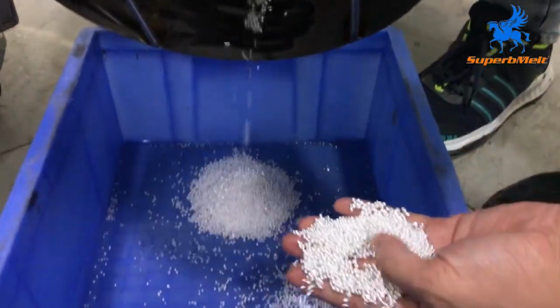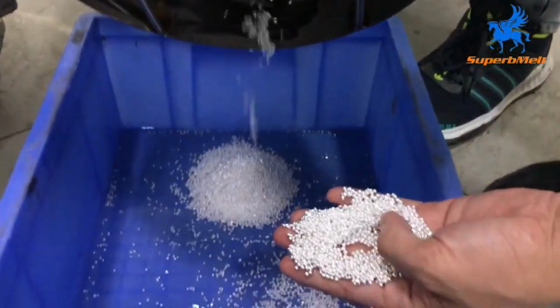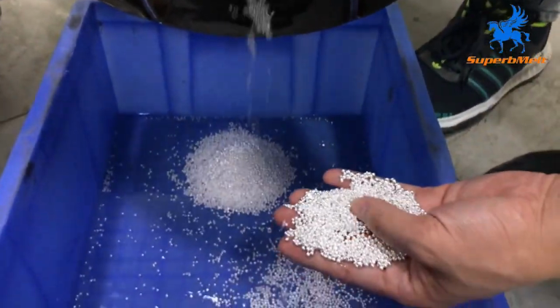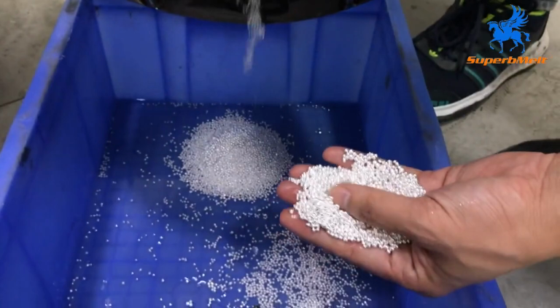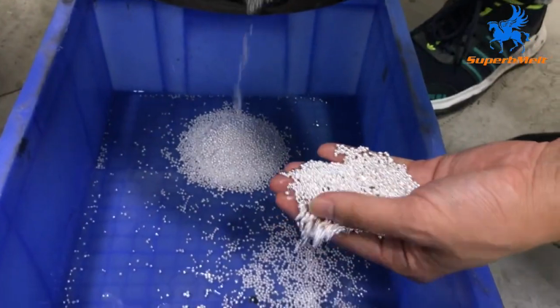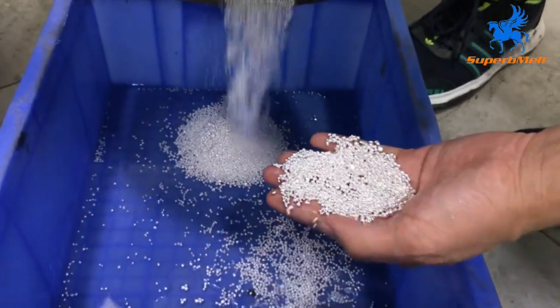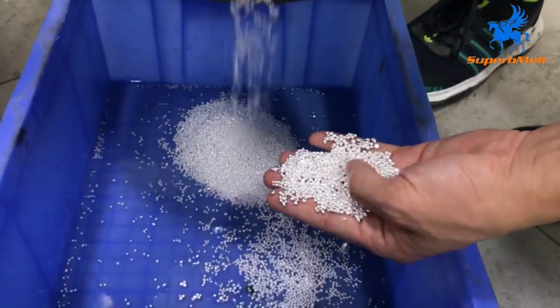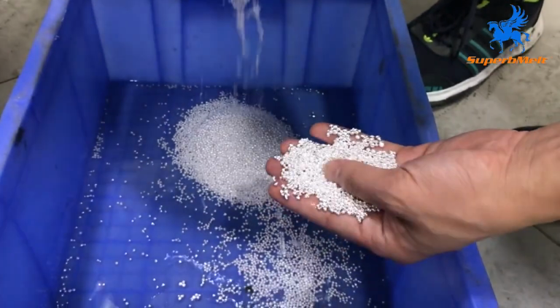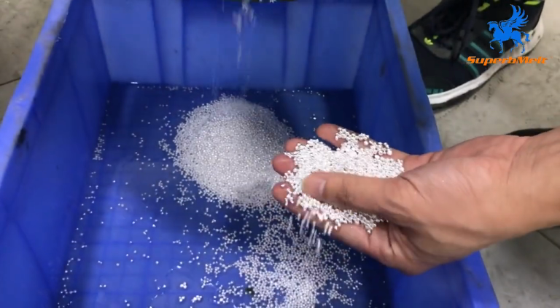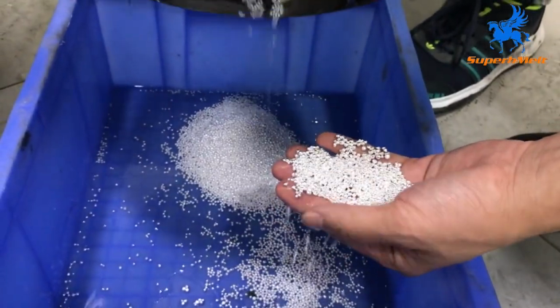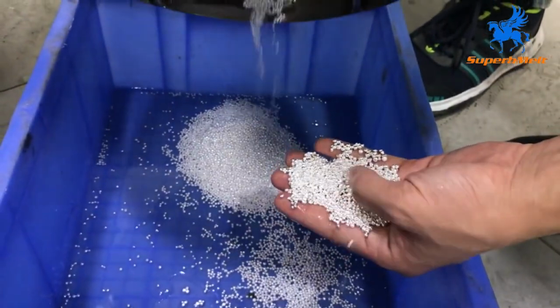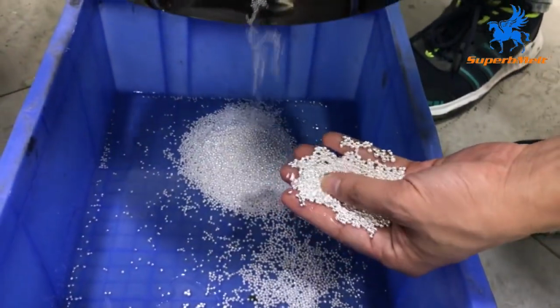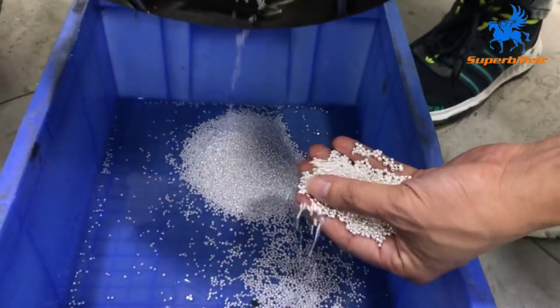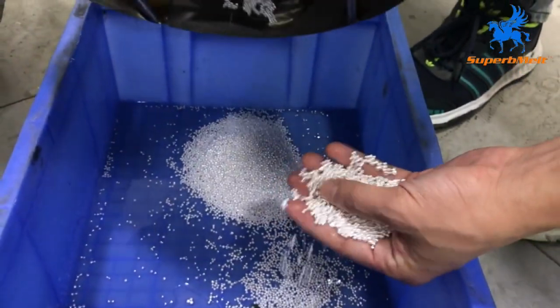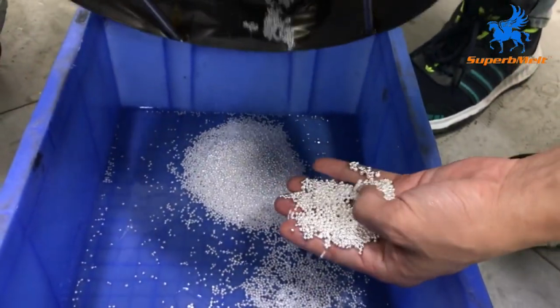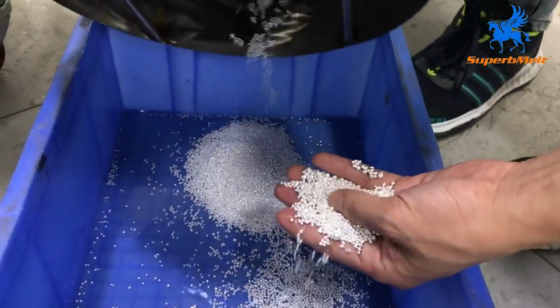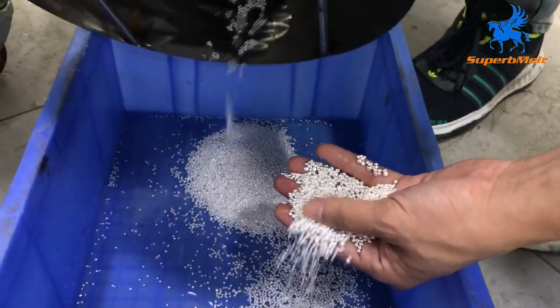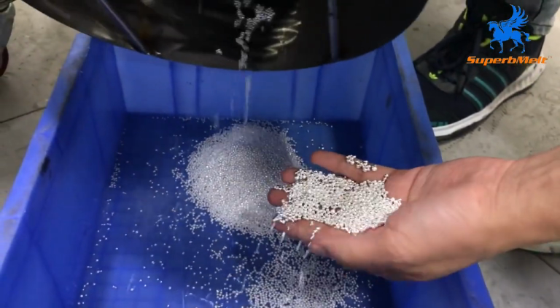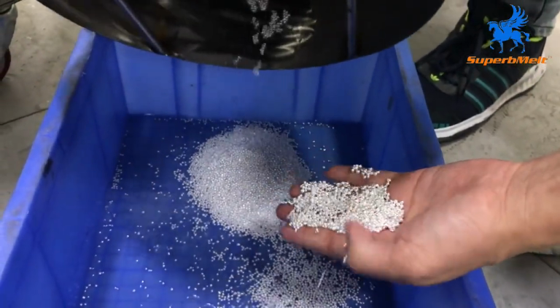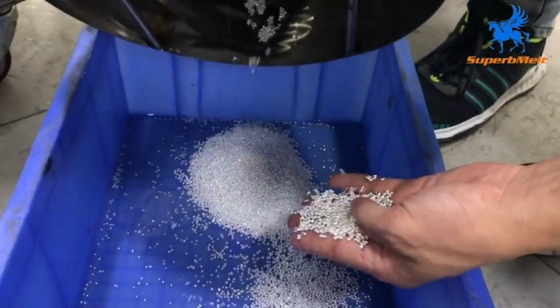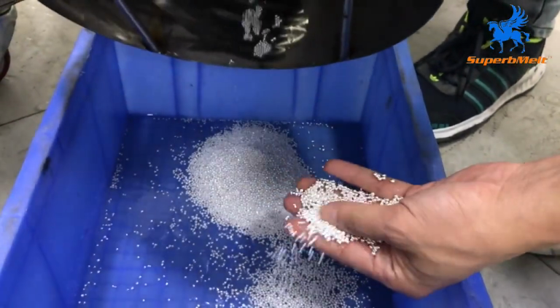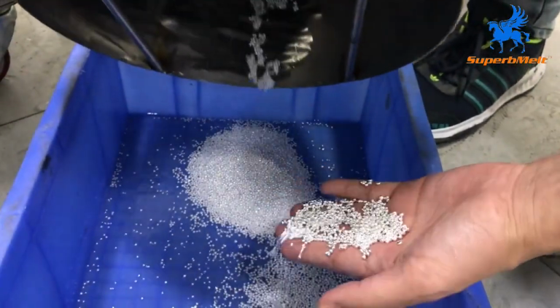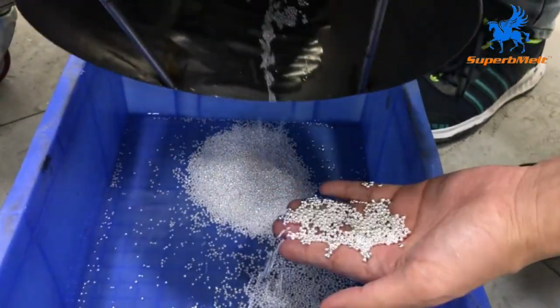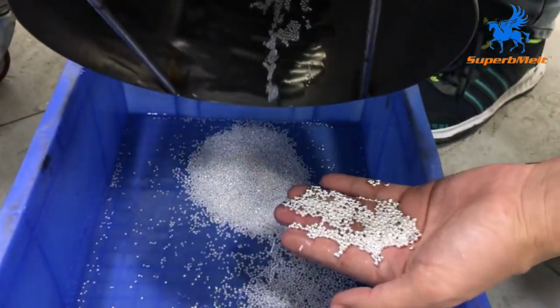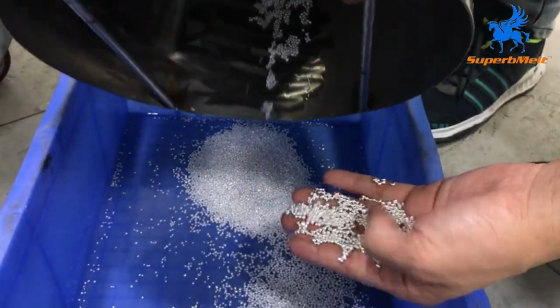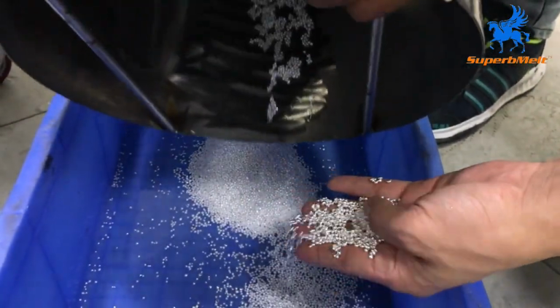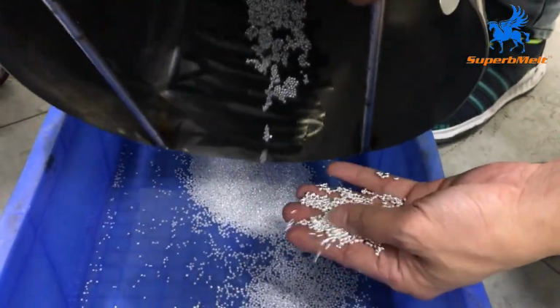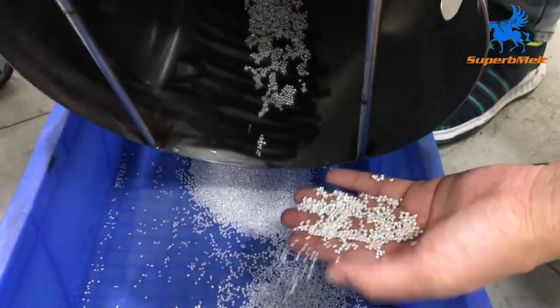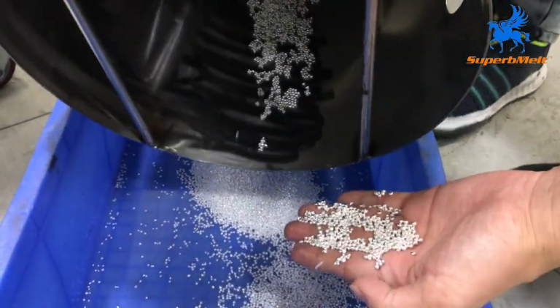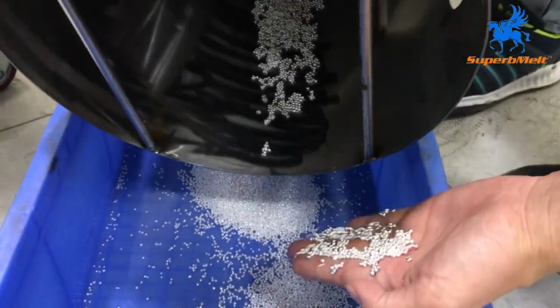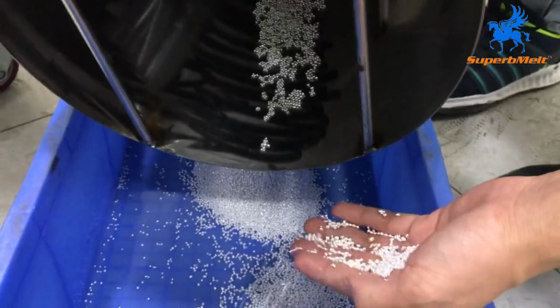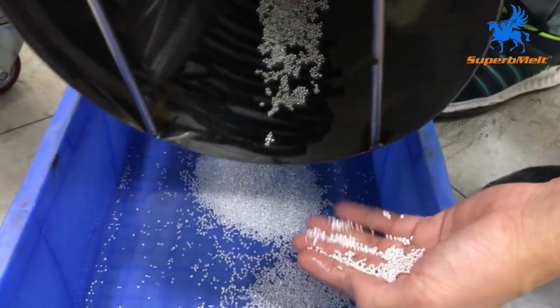Let's check — these are the granules. It's silver material.